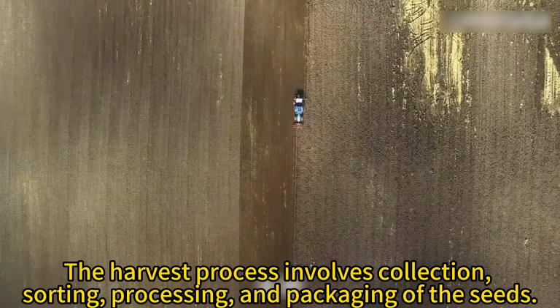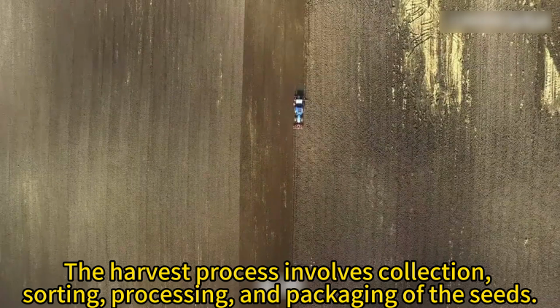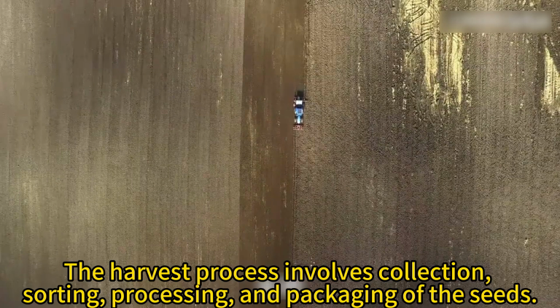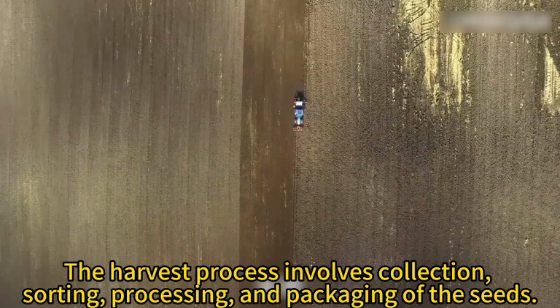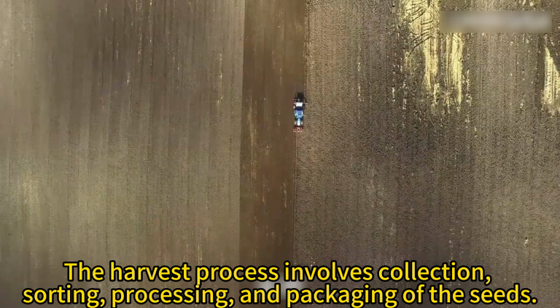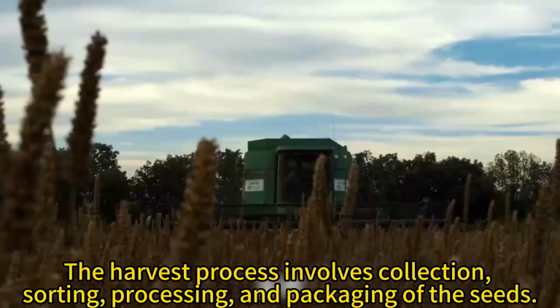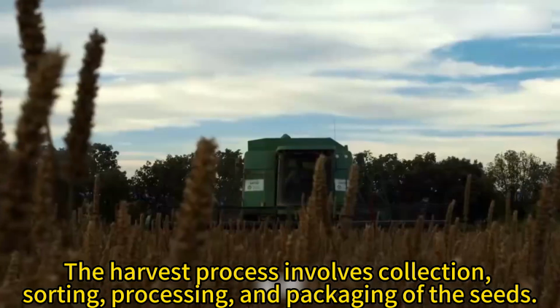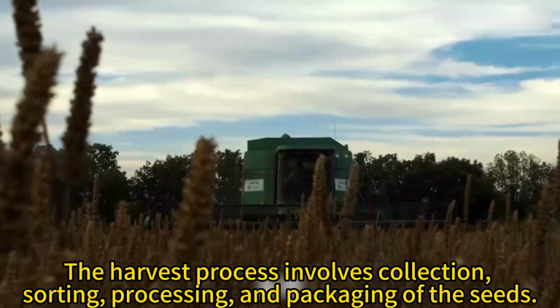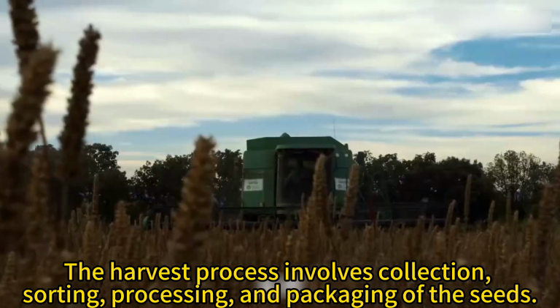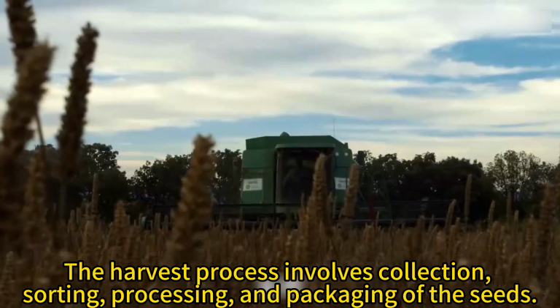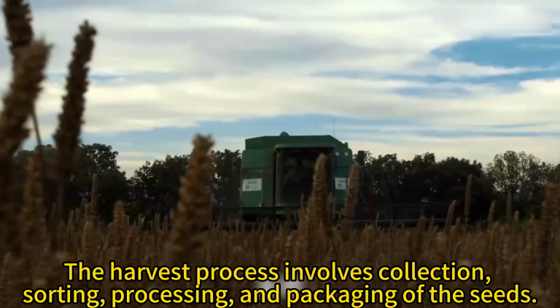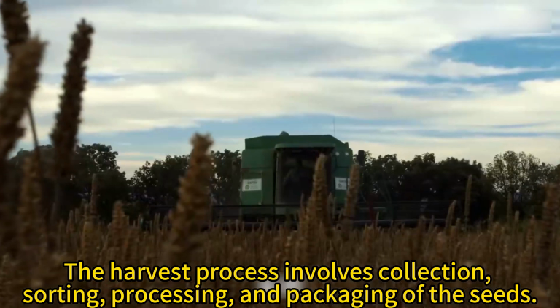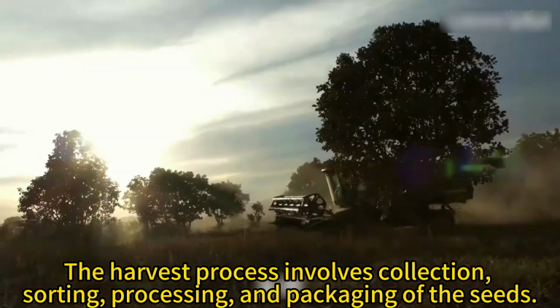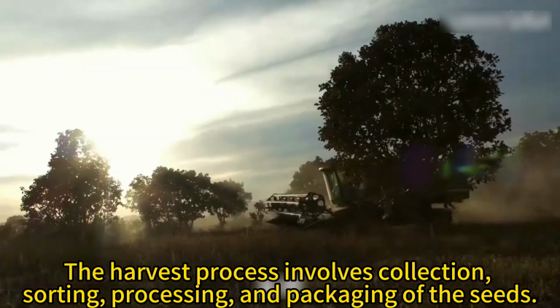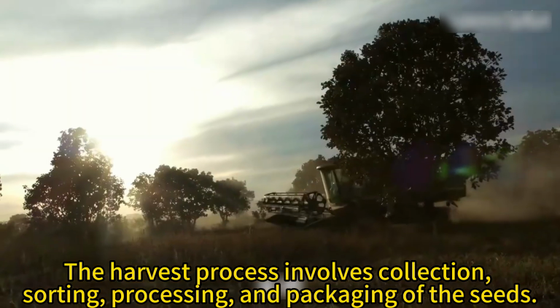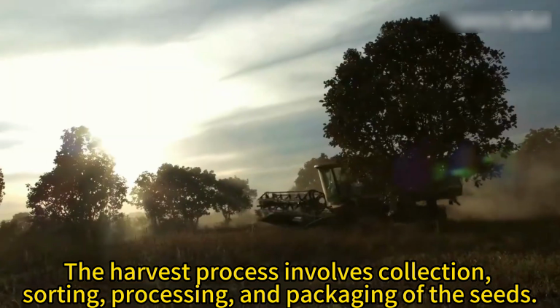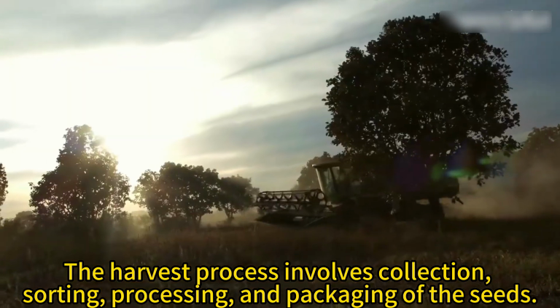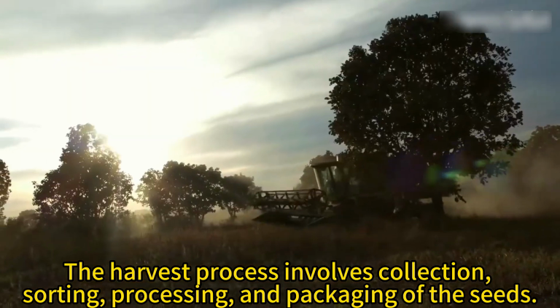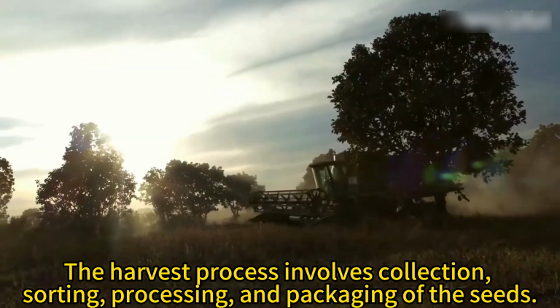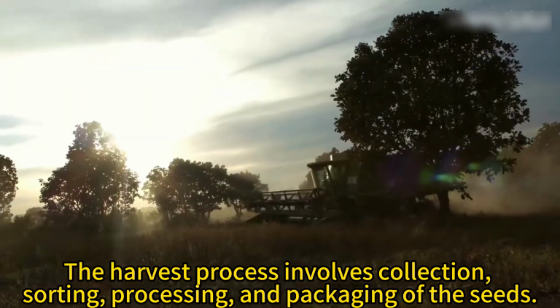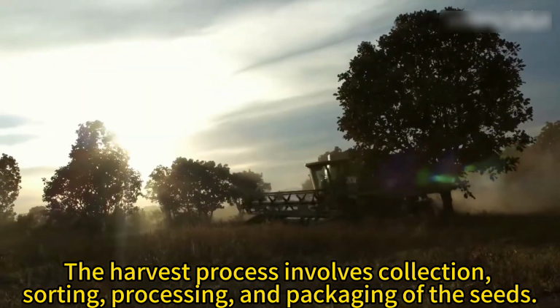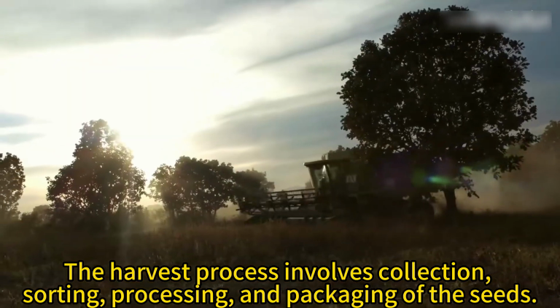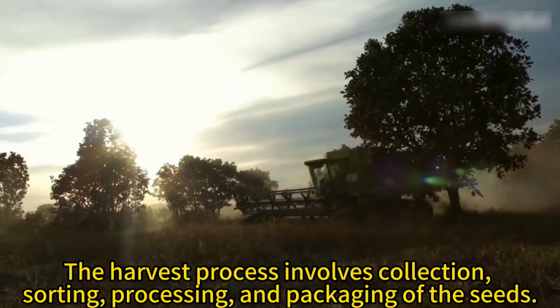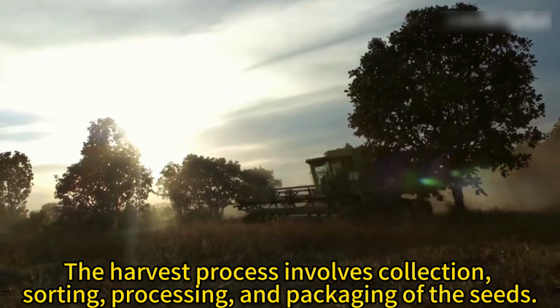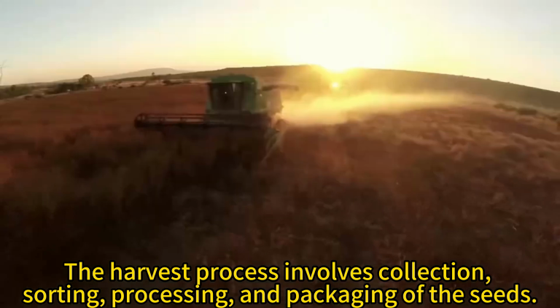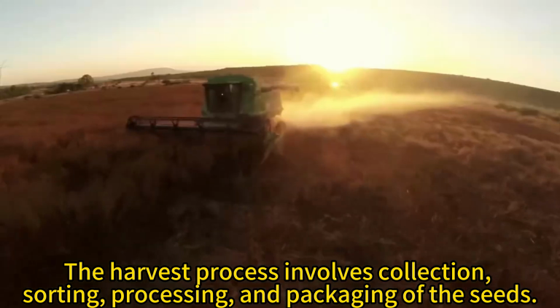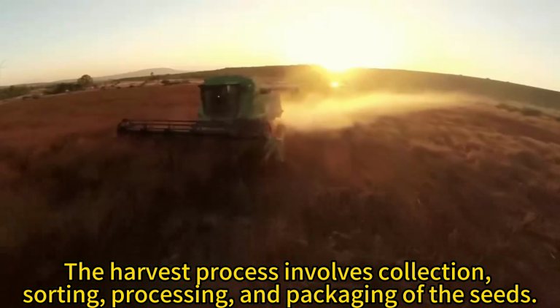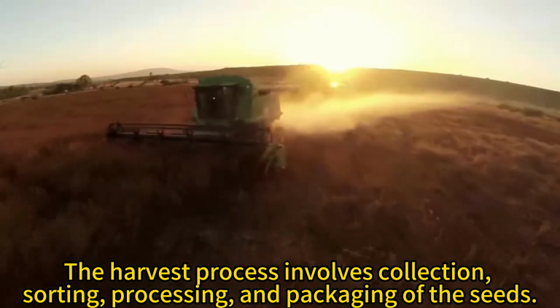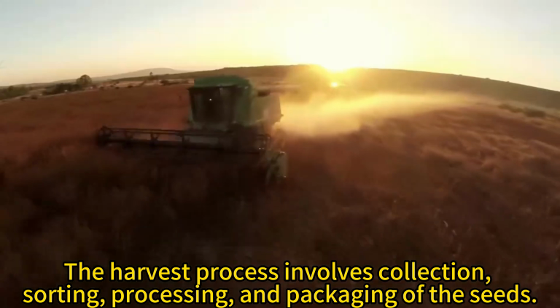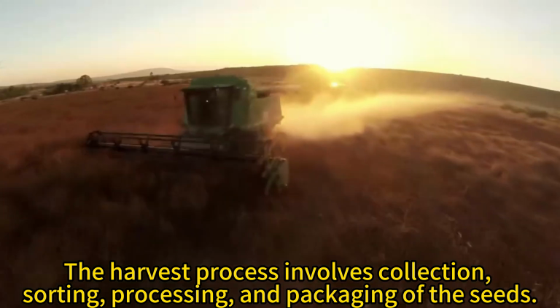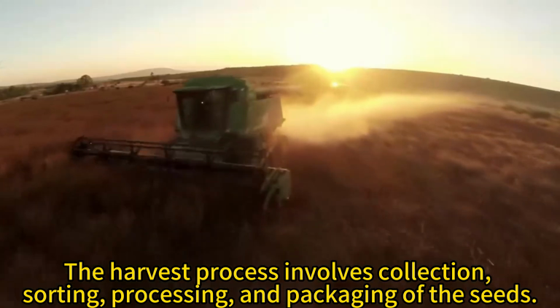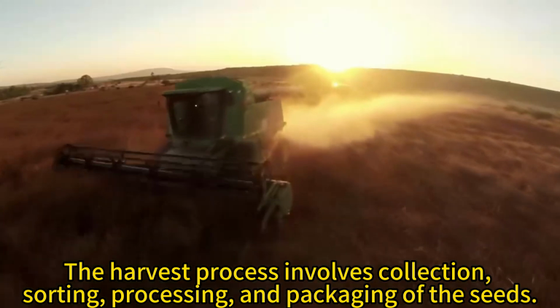The harvest process involves collection, sorting, processing, and packaging of the seeds.